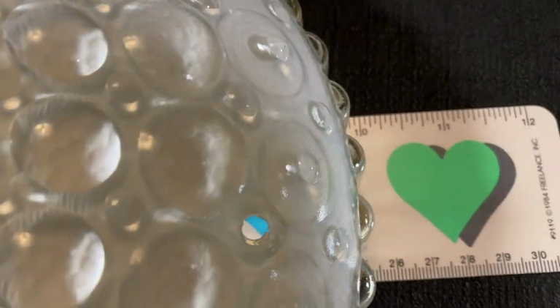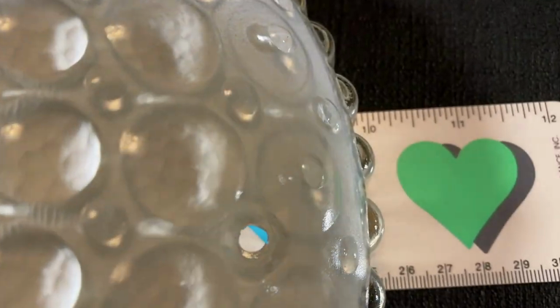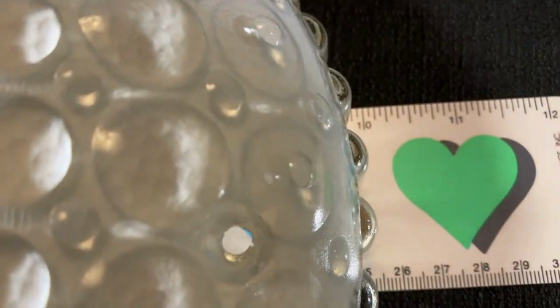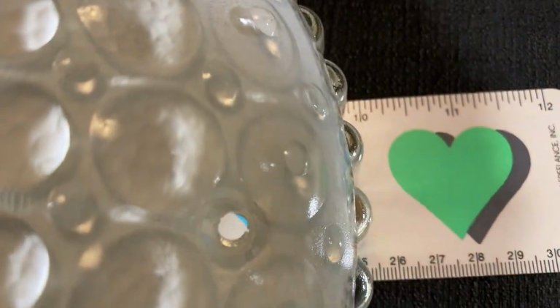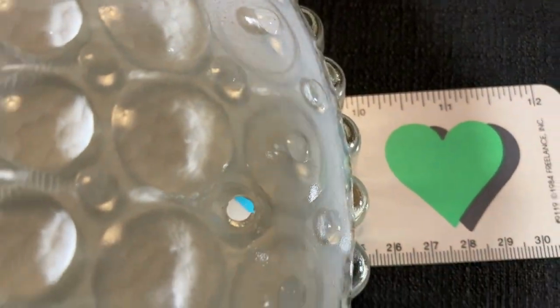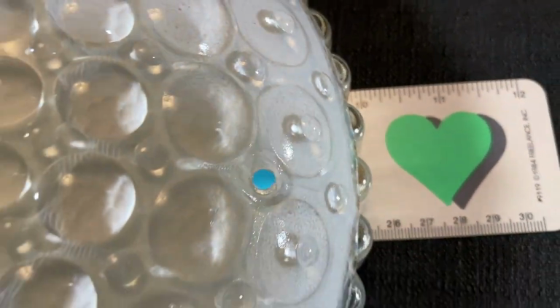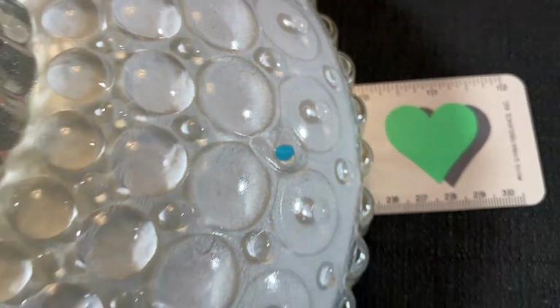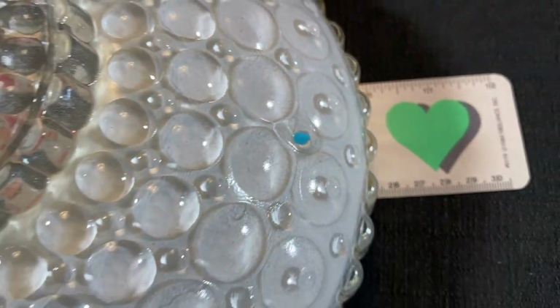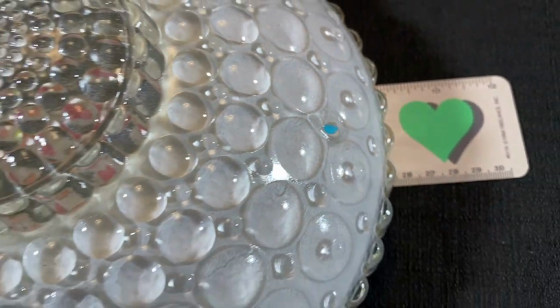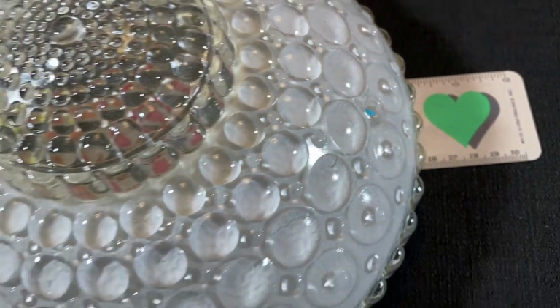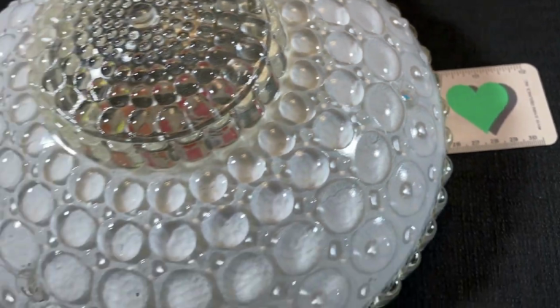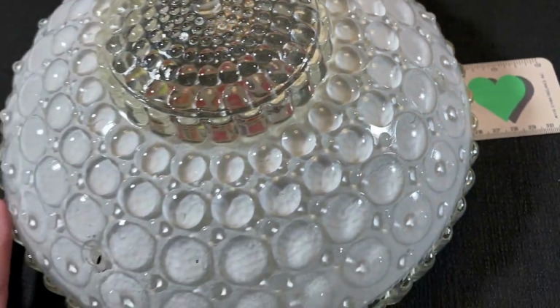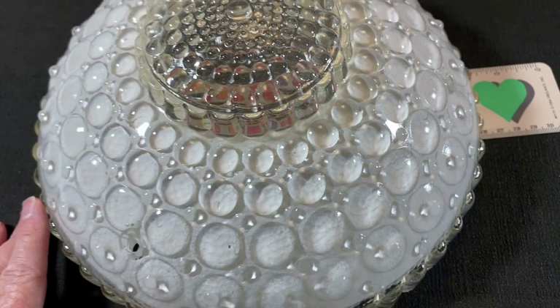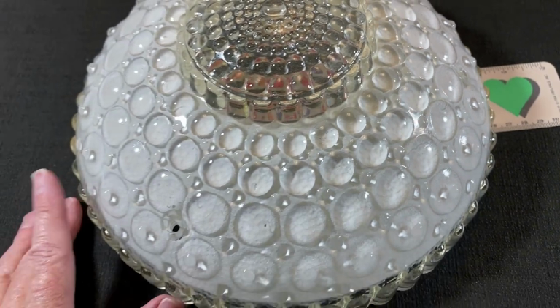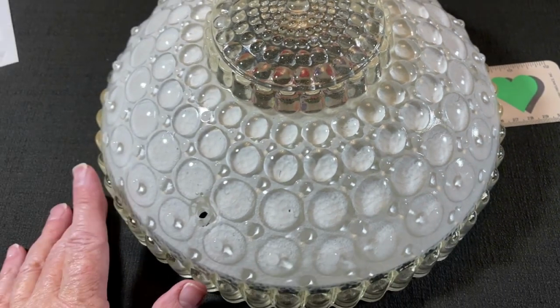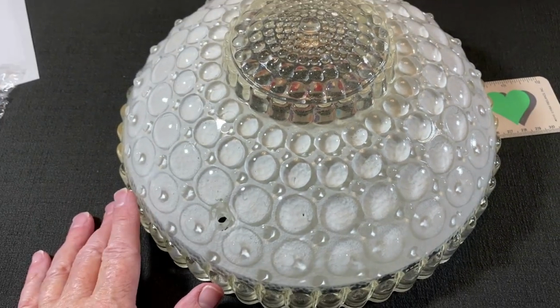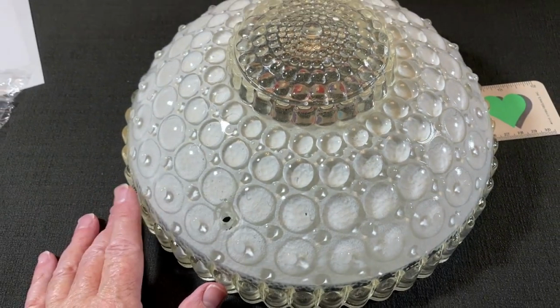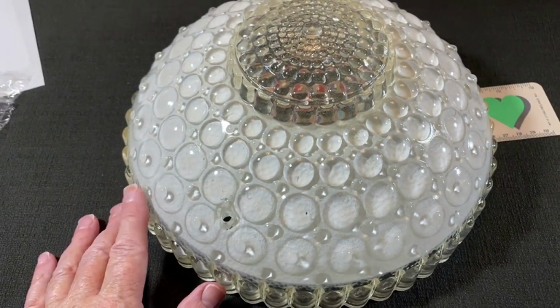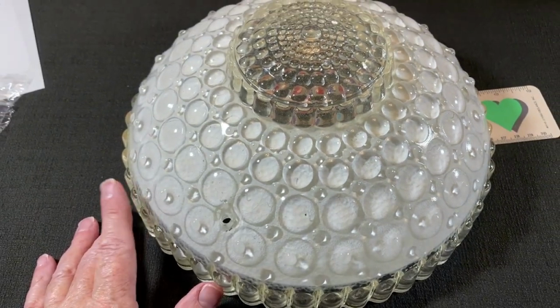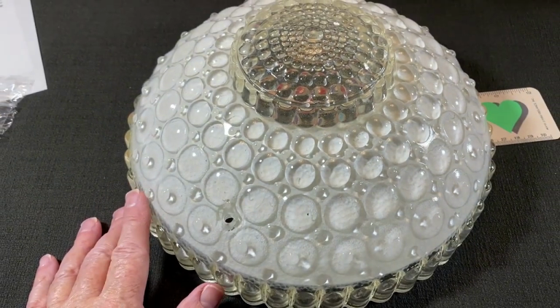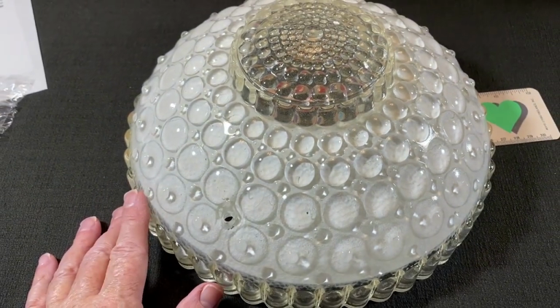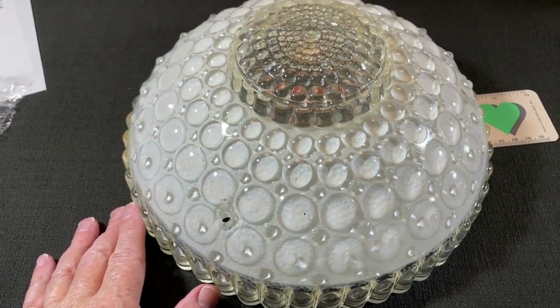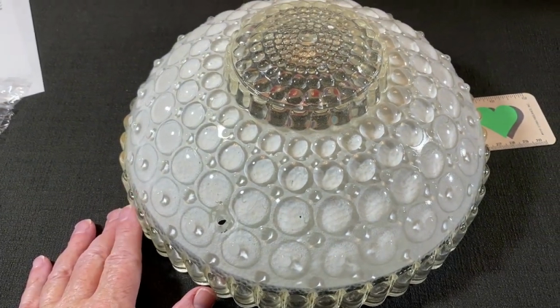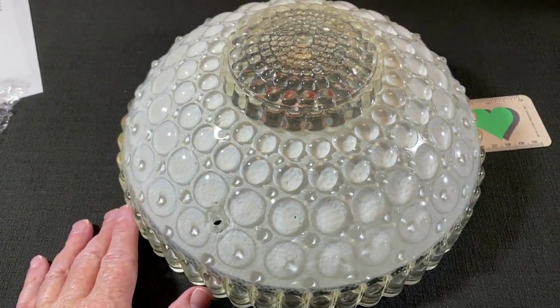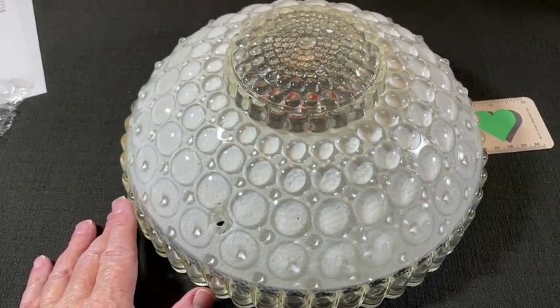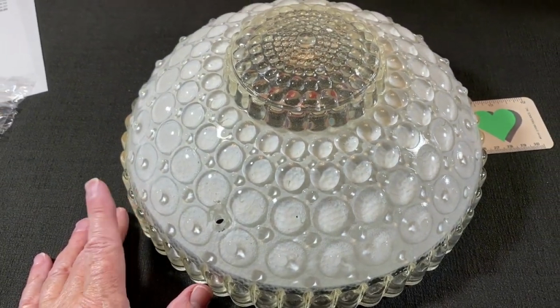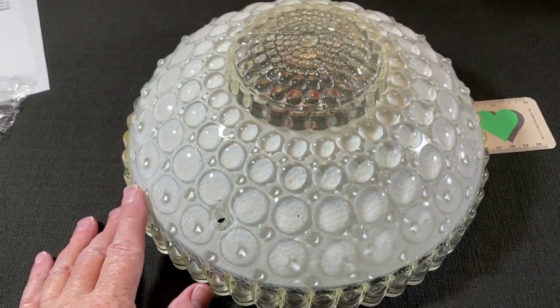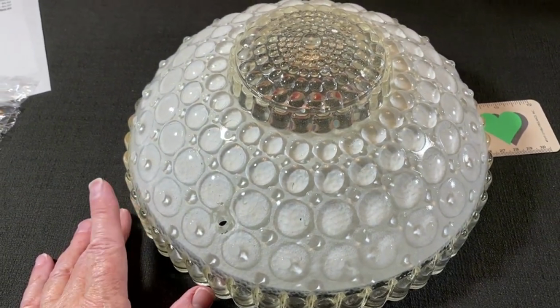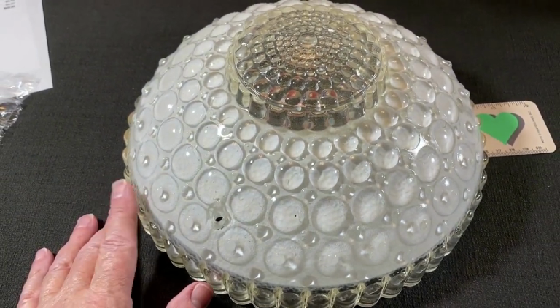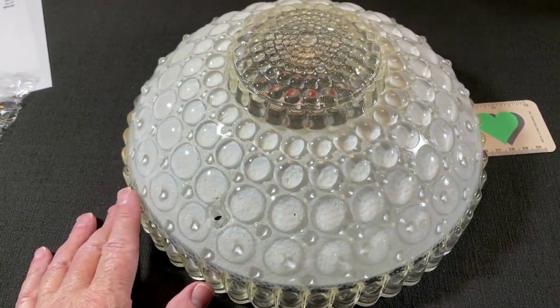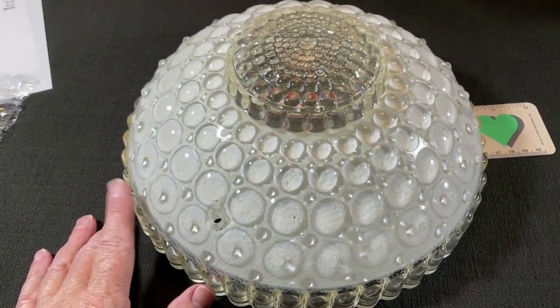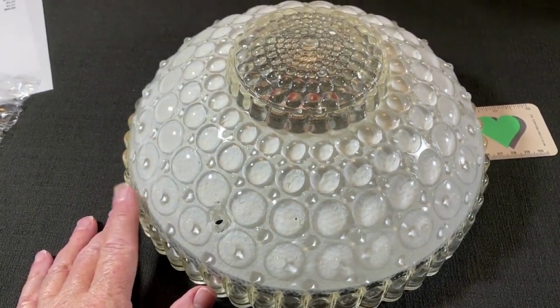I'm going to check the measurement here — it's just under 10 inches without any bubble wrap, so it's not going to work to wrap this and put it in a 10 by 10 box.